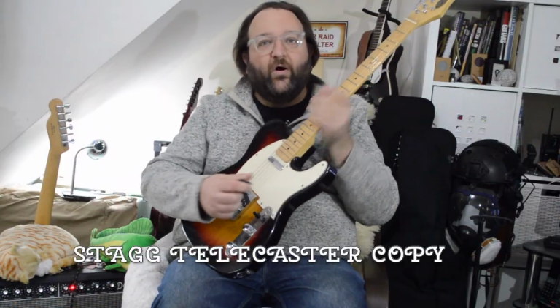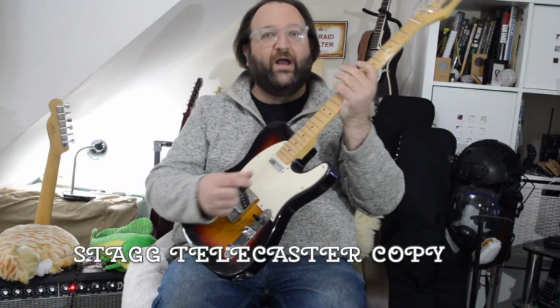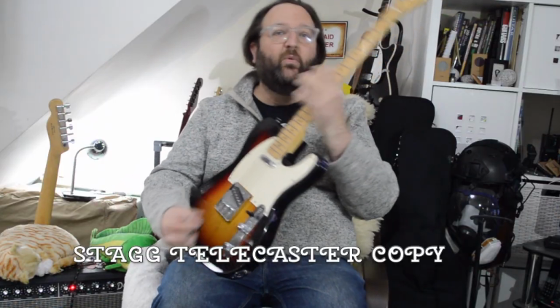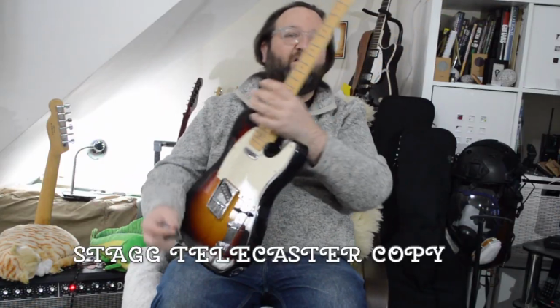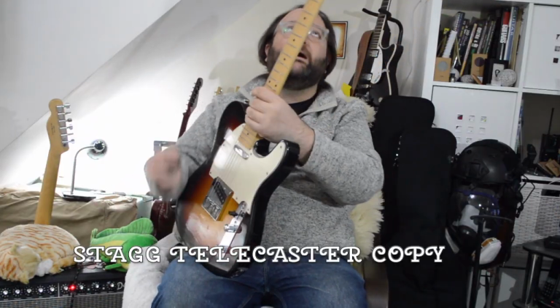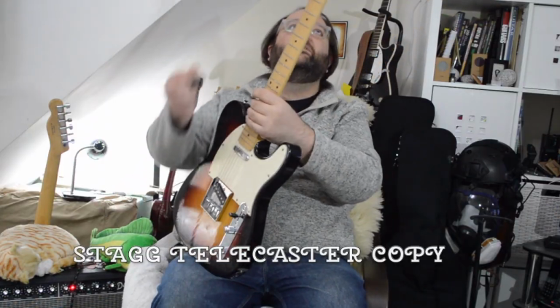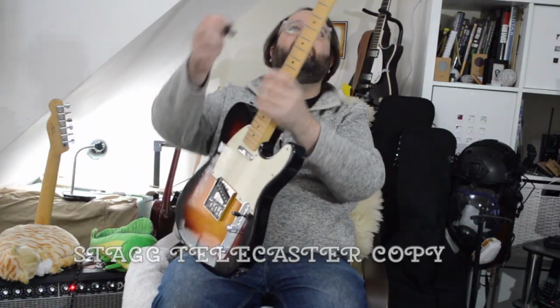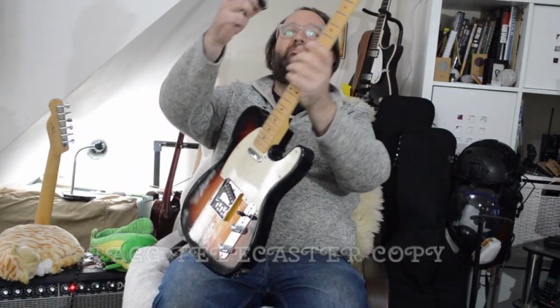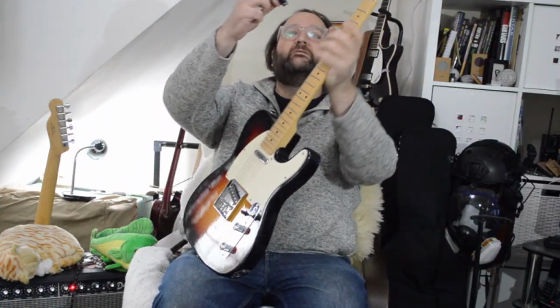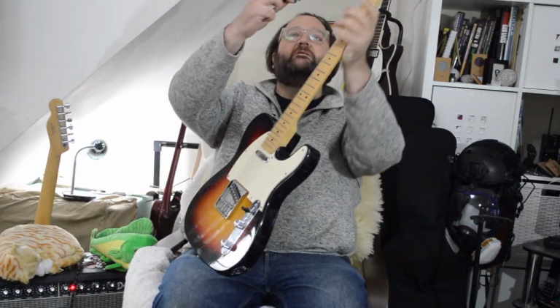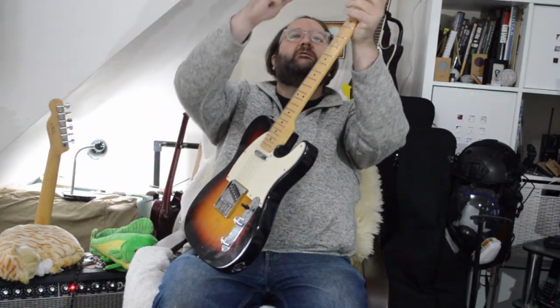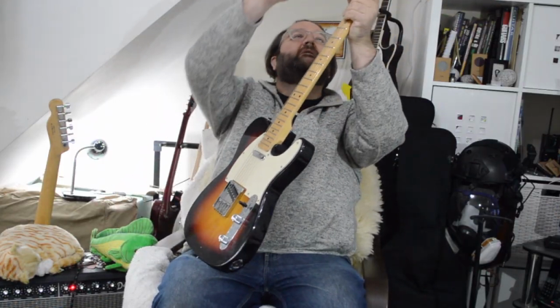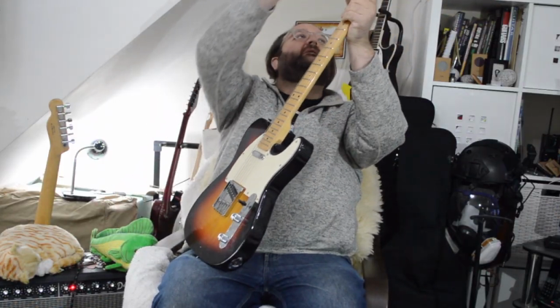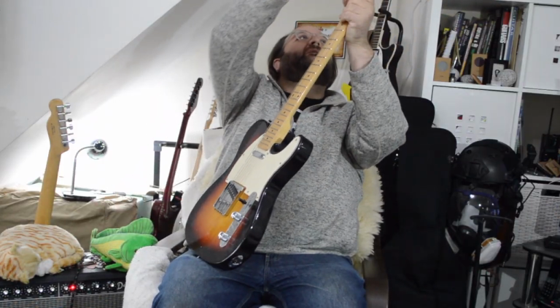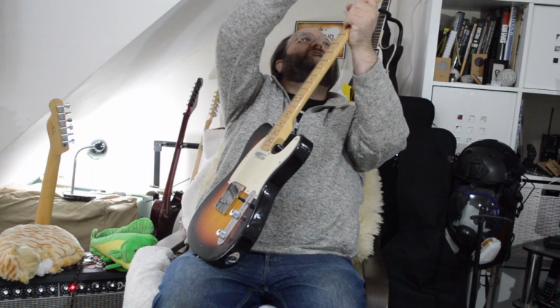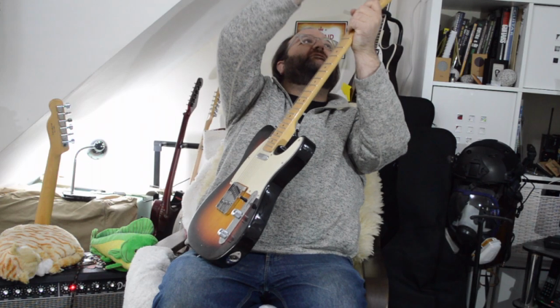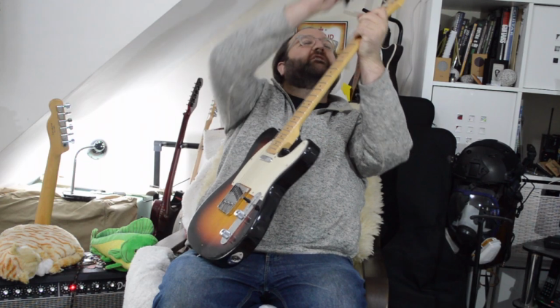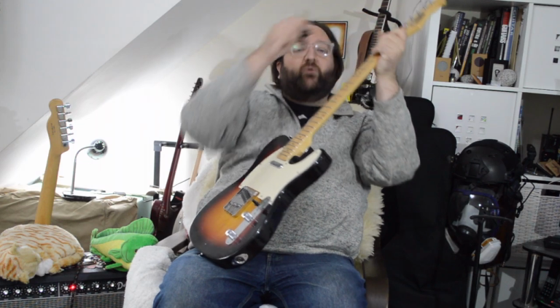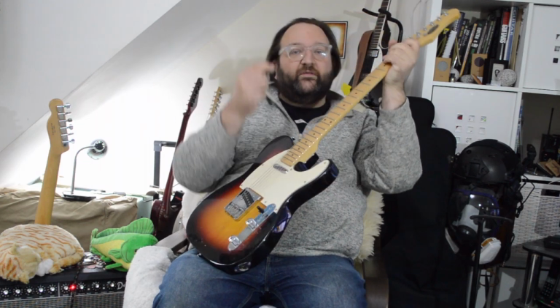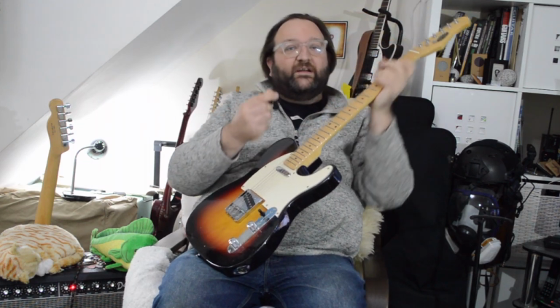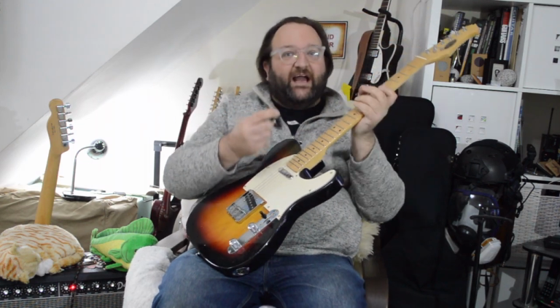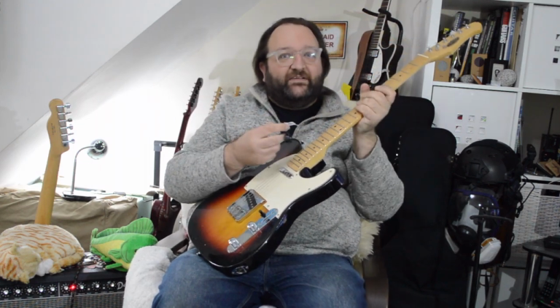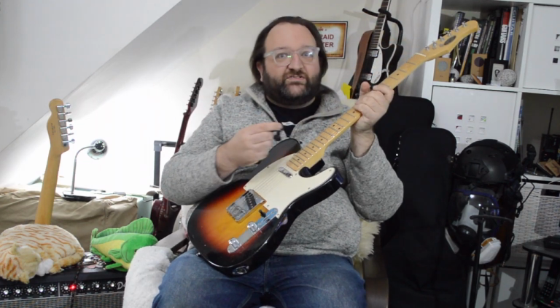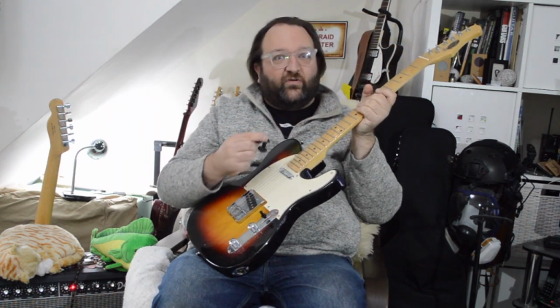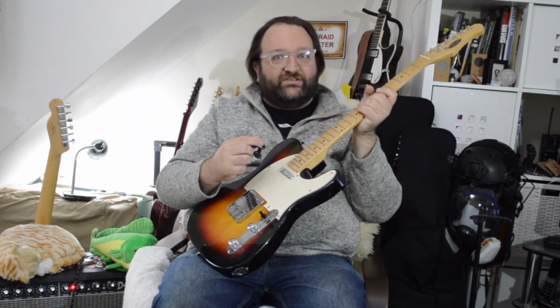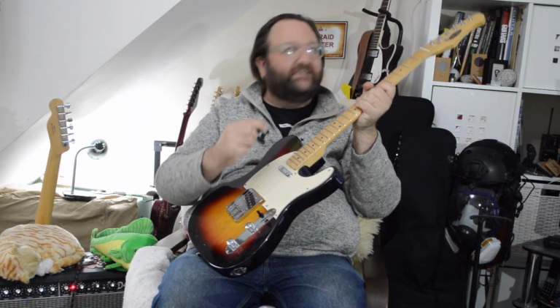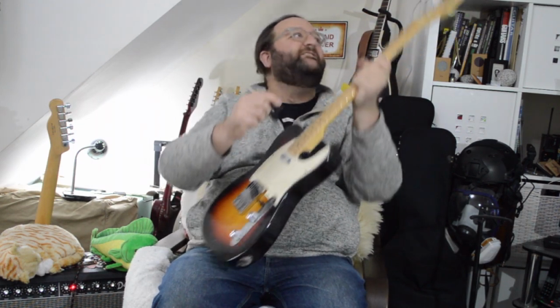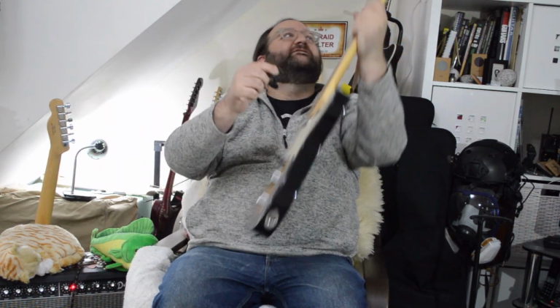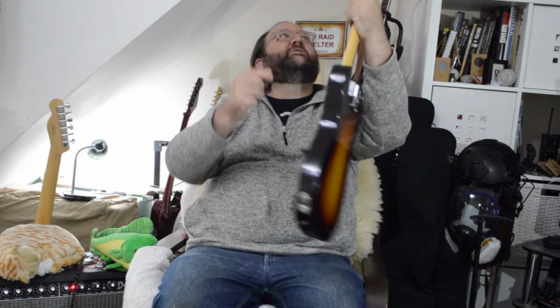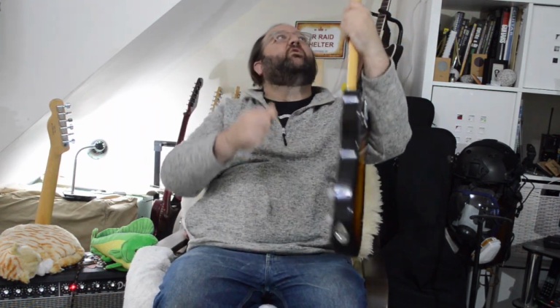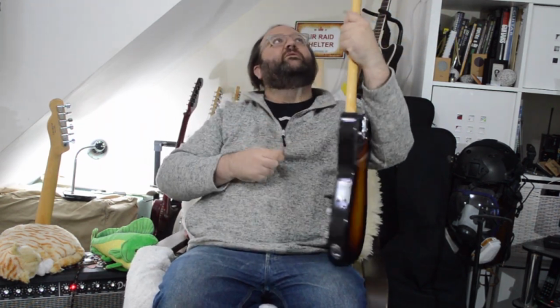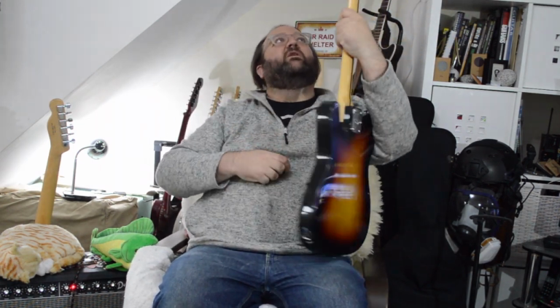Welcome back in the room. It's another one of Gavin's Grotty Guitars. And what have we got?